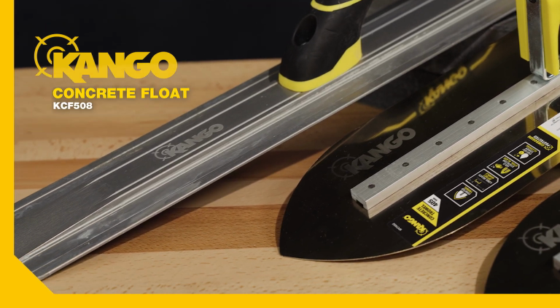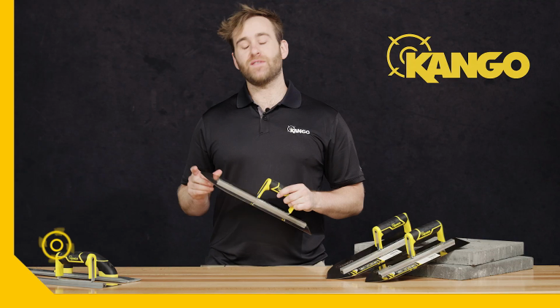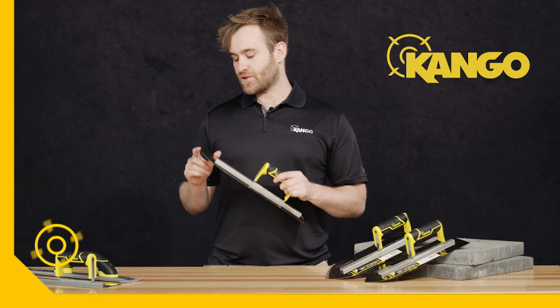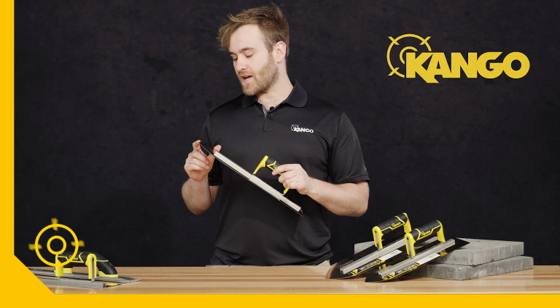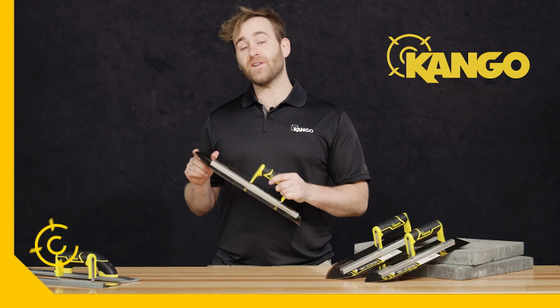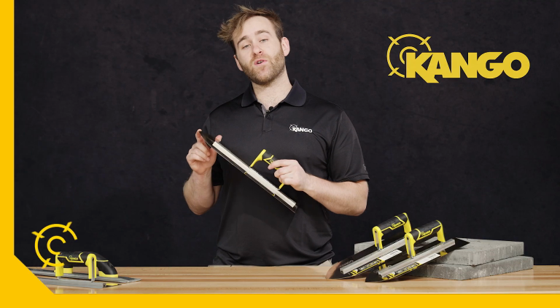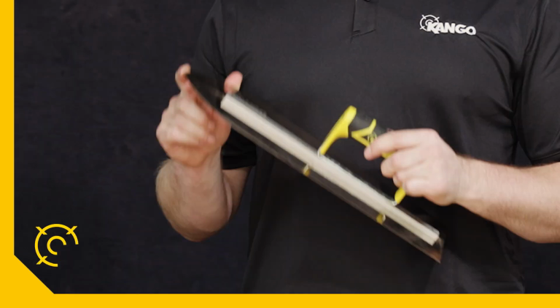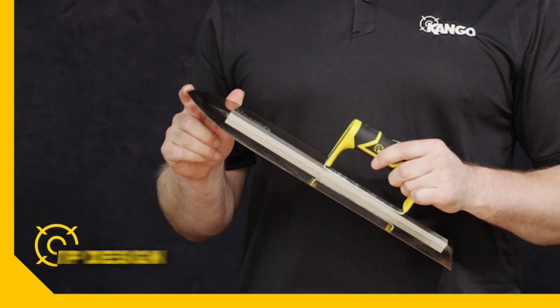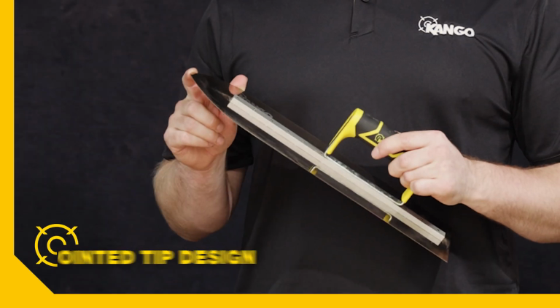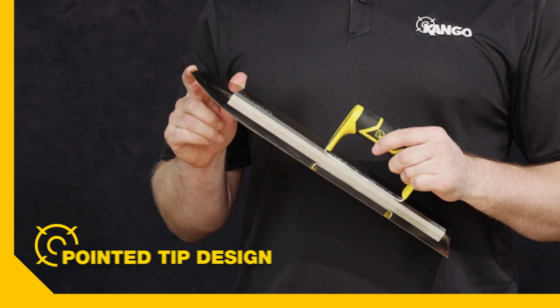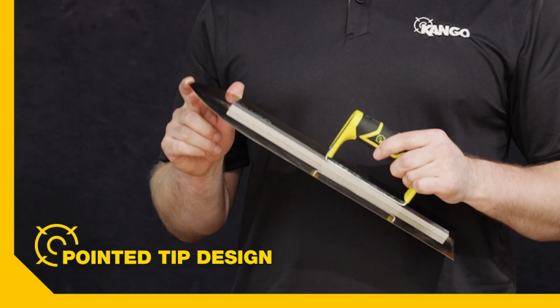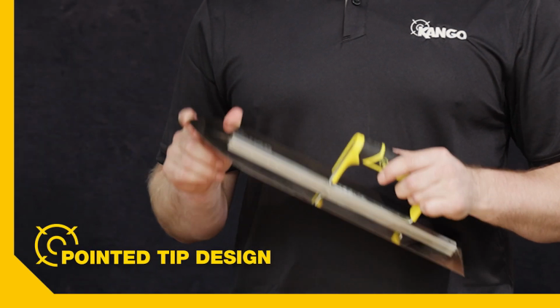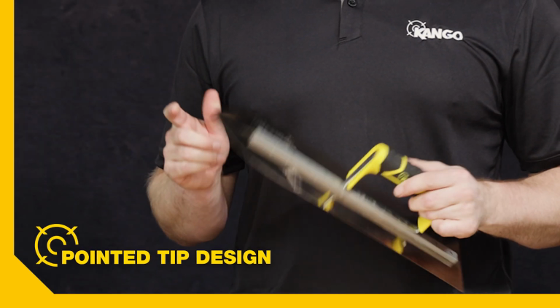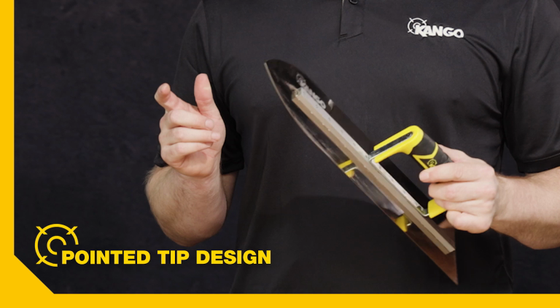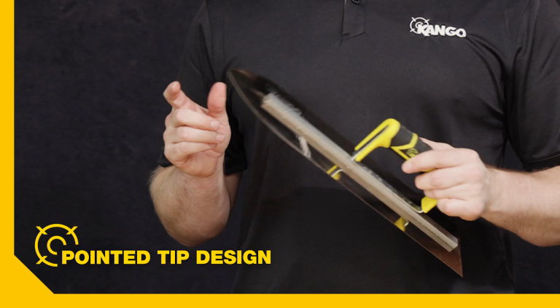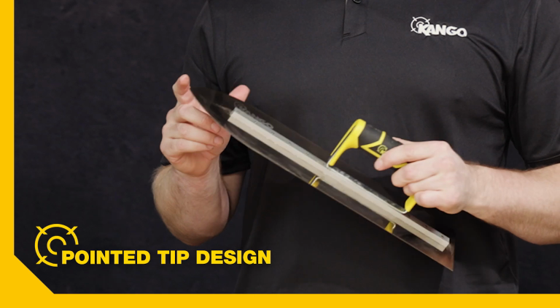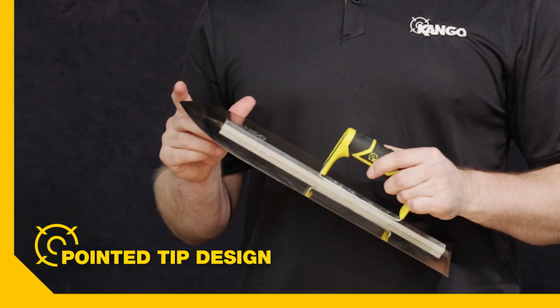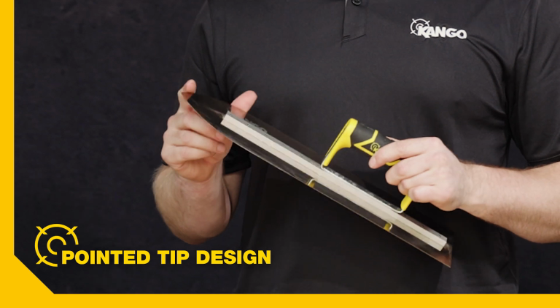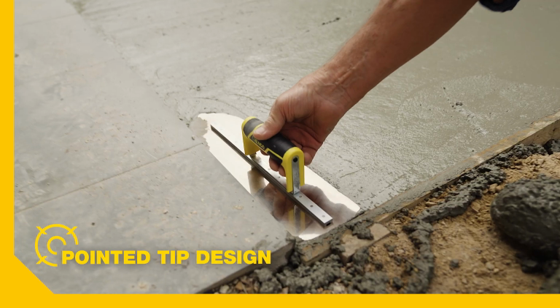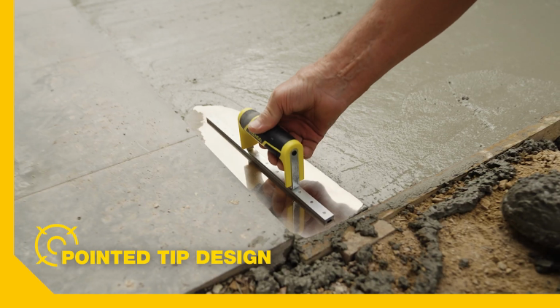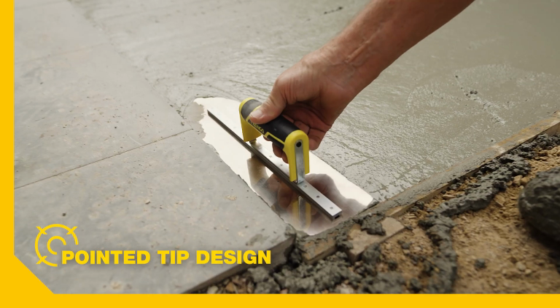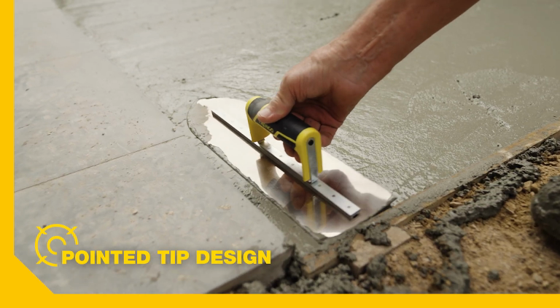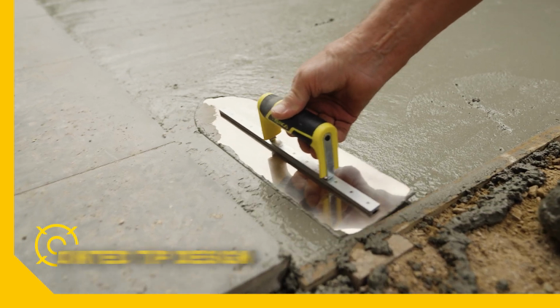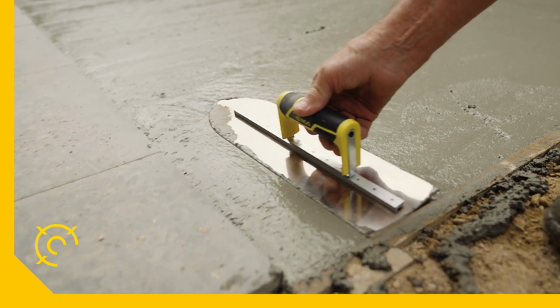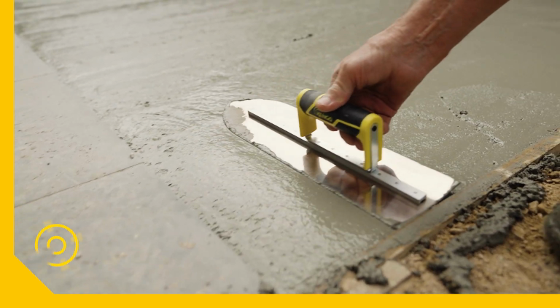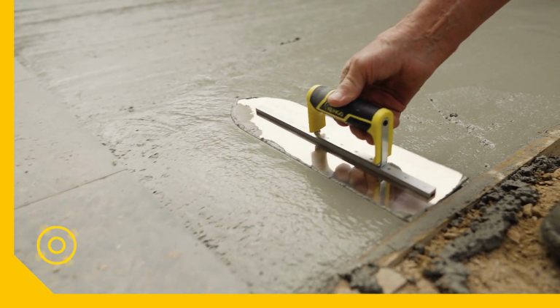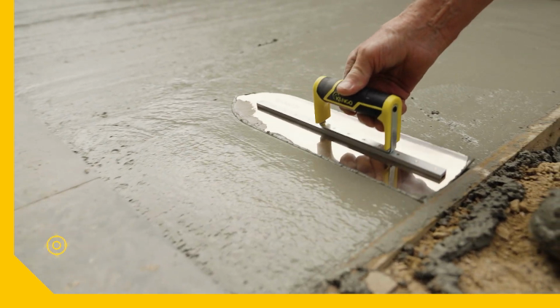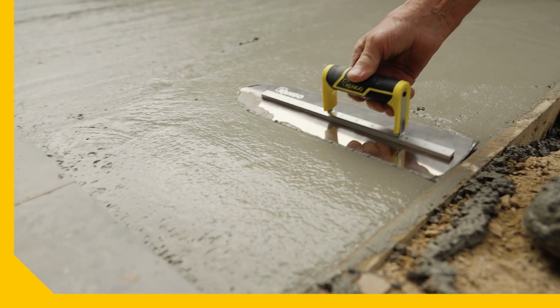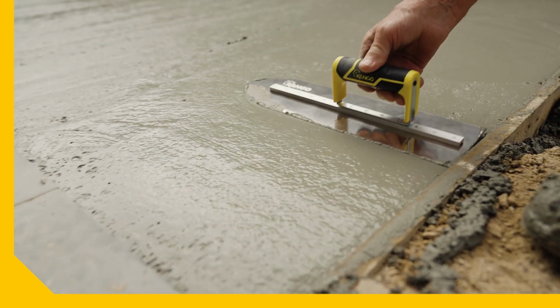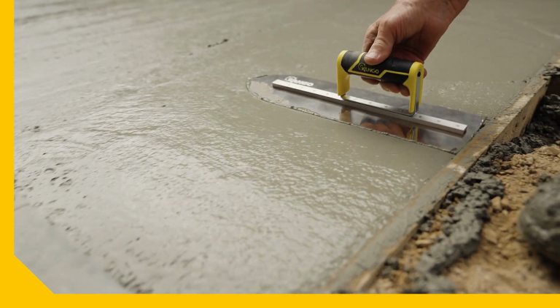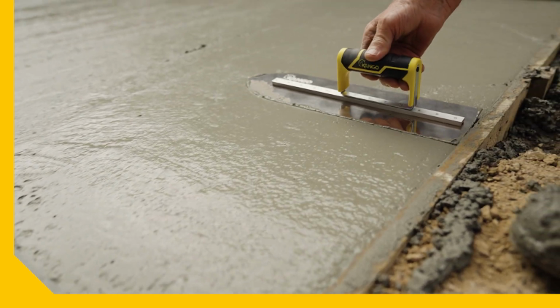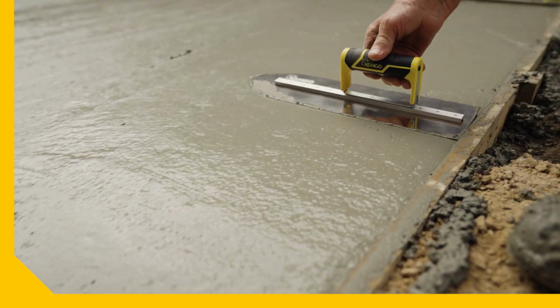These trowels feature a pointed tip design, which reduces drag lines on the surface of the concrete, providing a smooth finish.